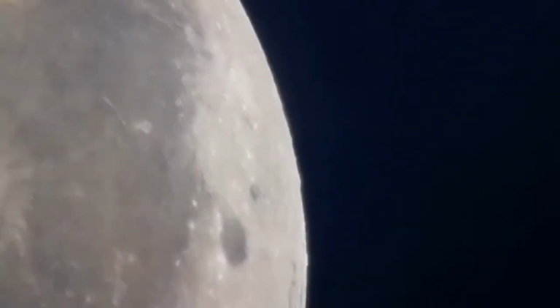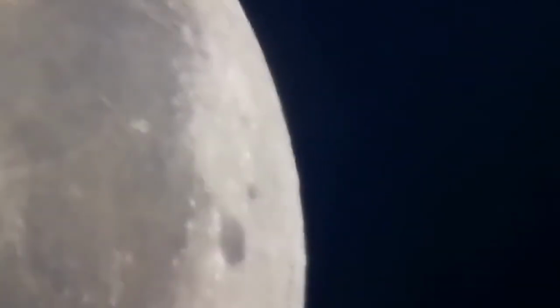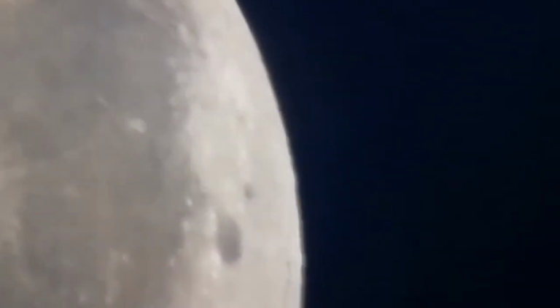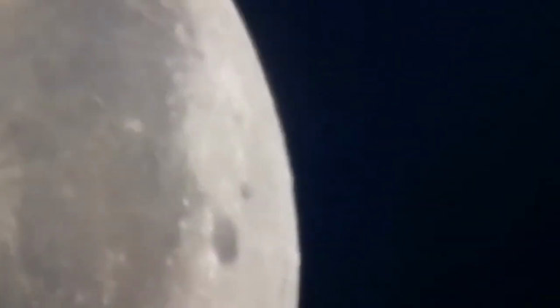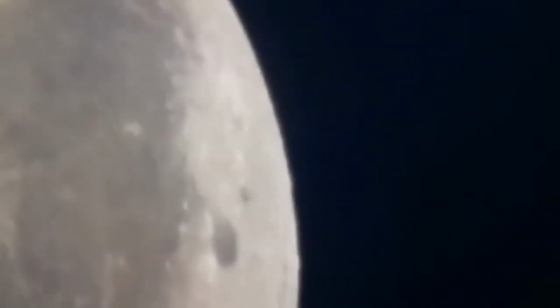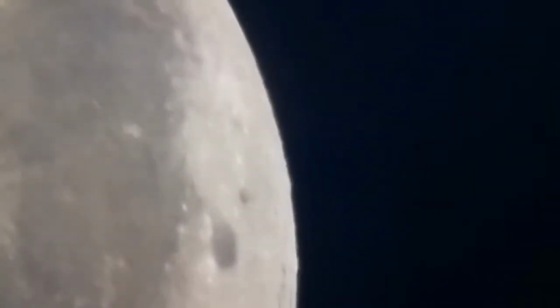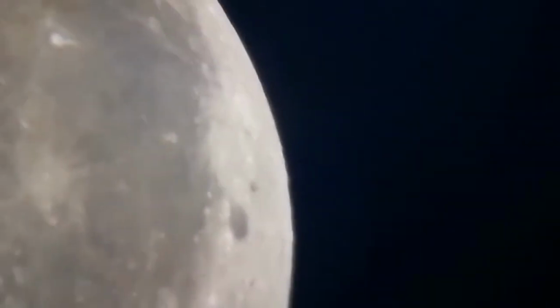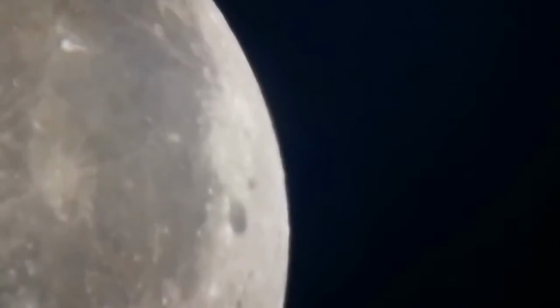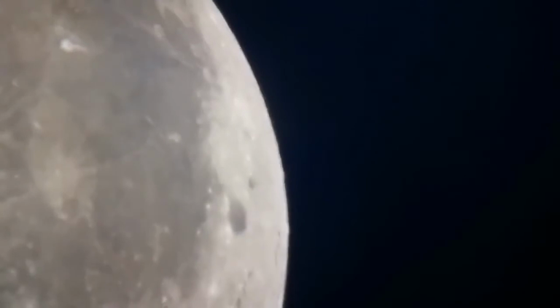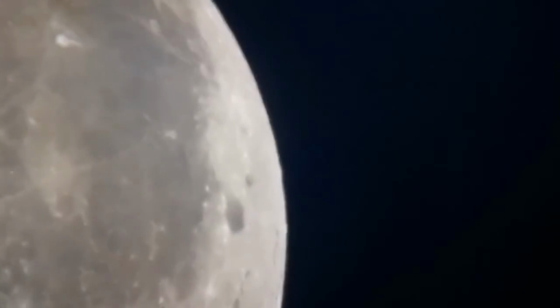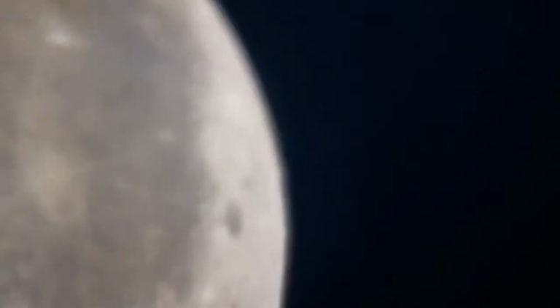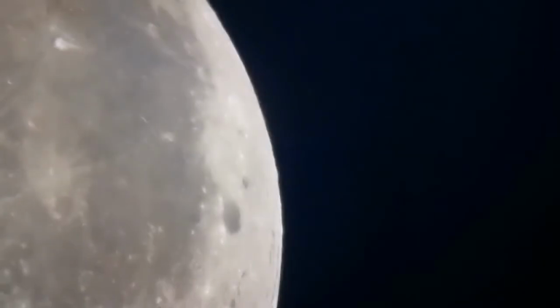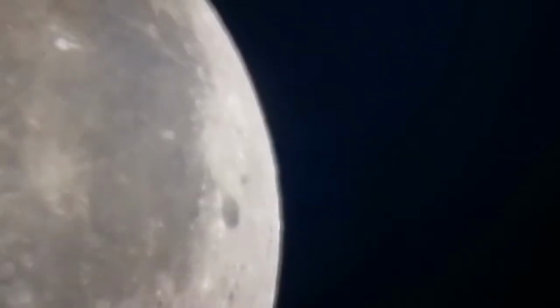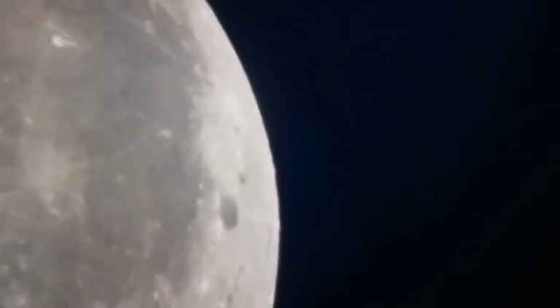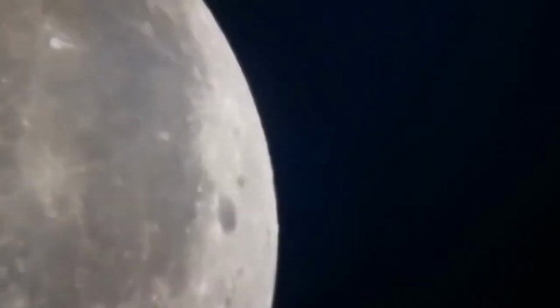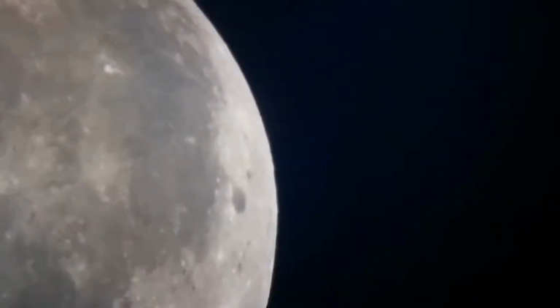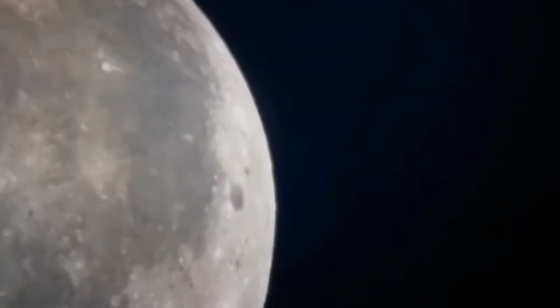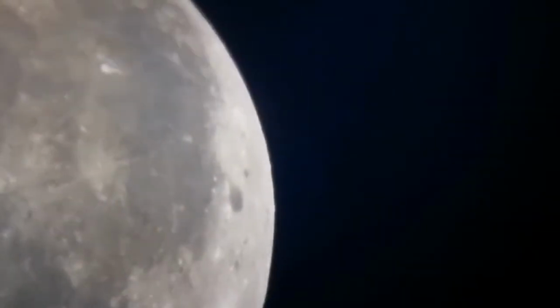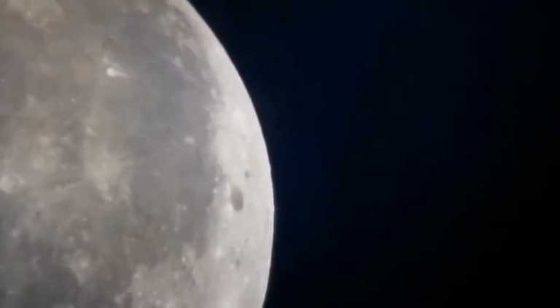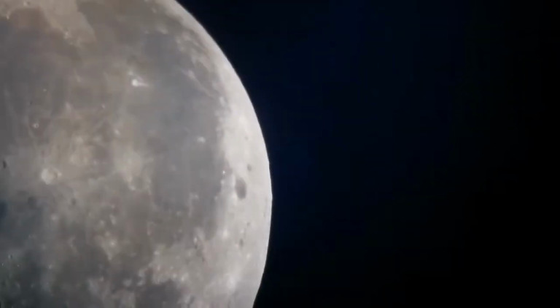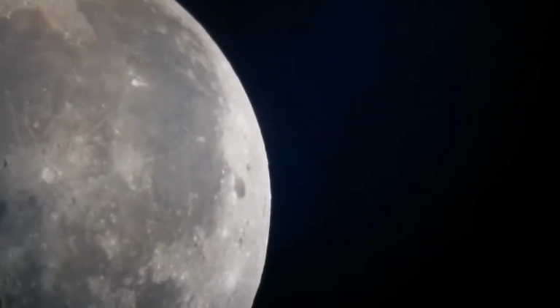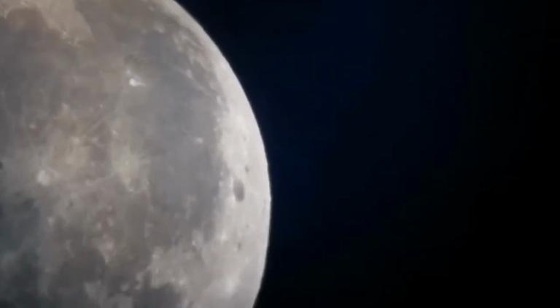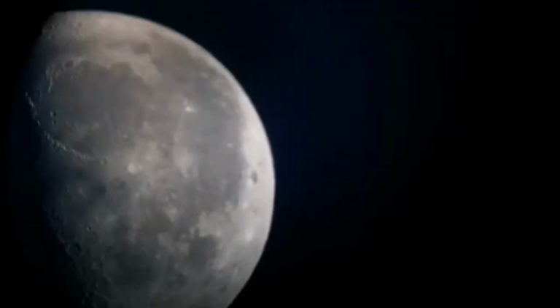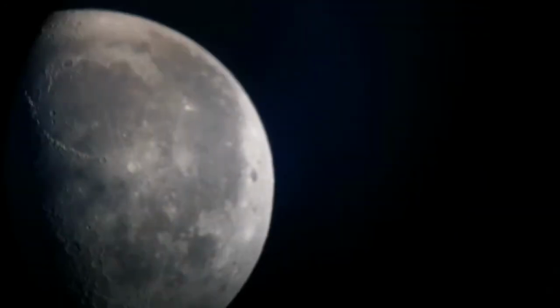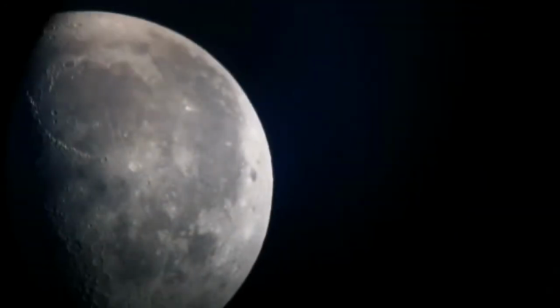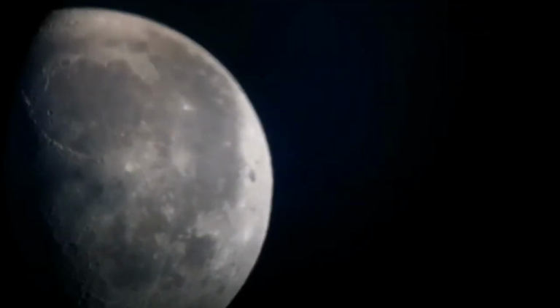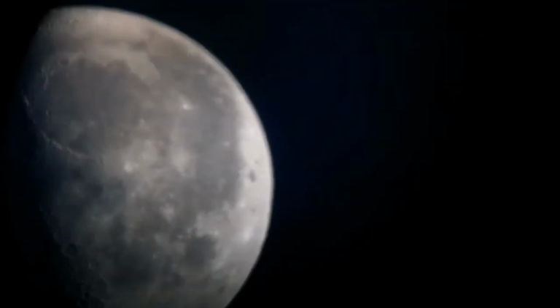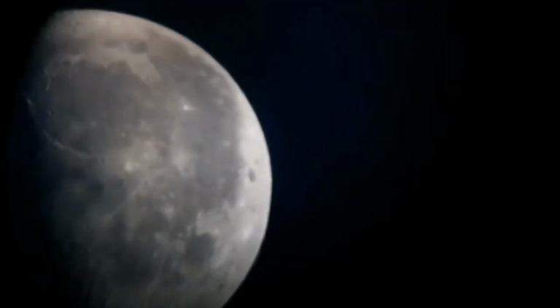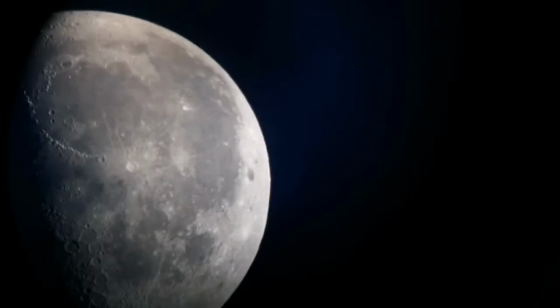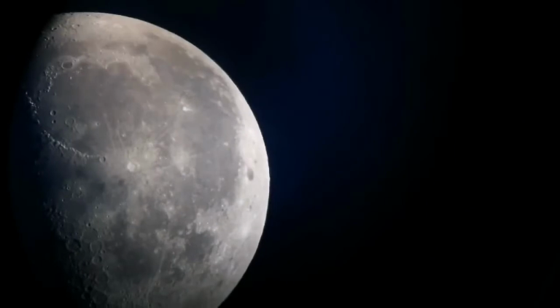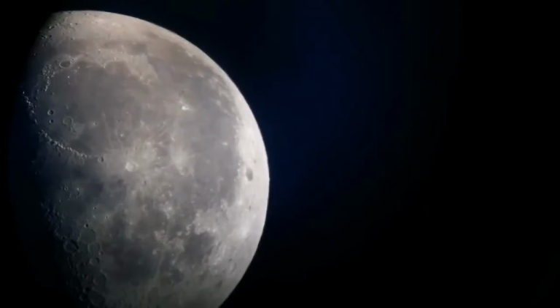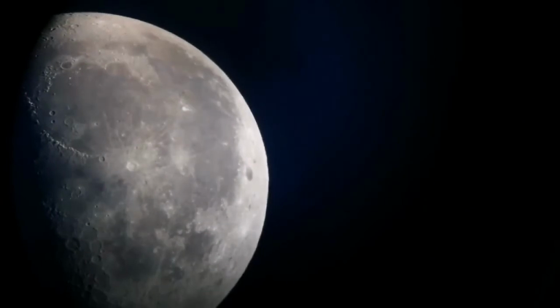As you can see, a thin cloud layer passing over it makes it difficult to focus.